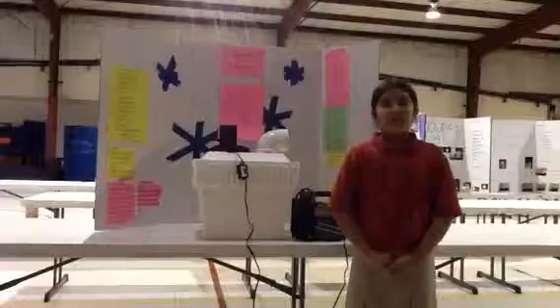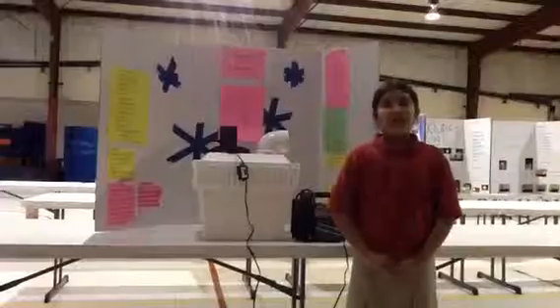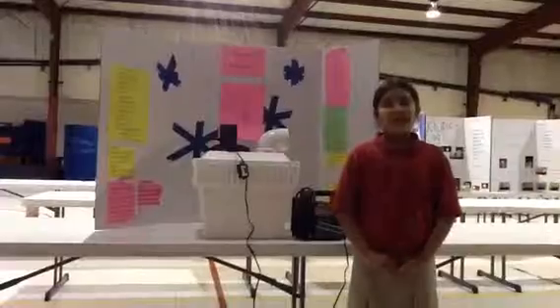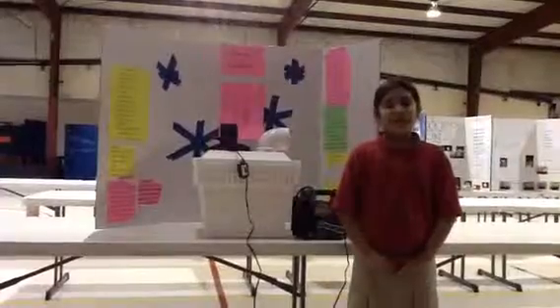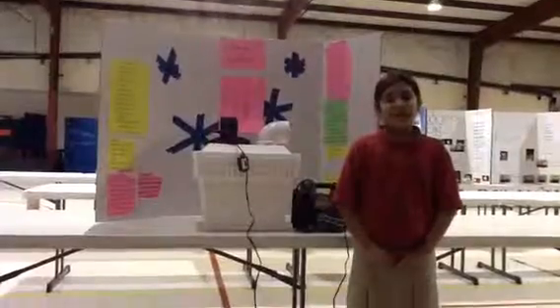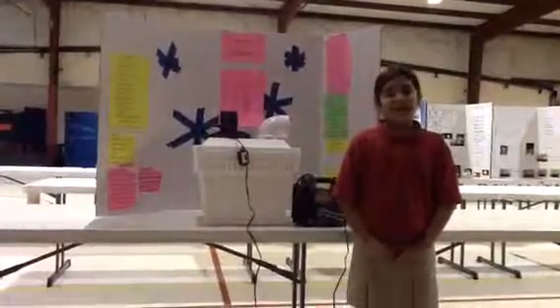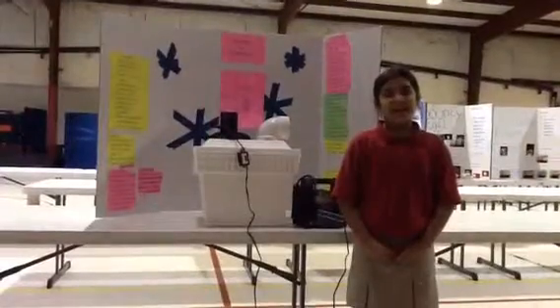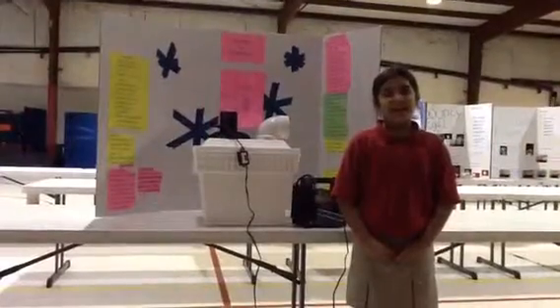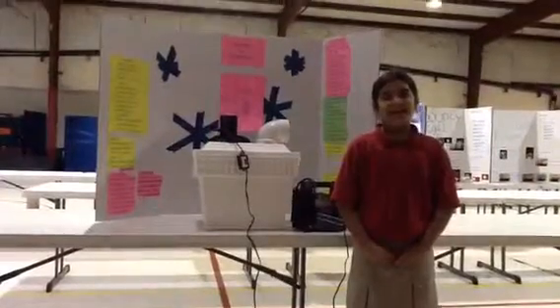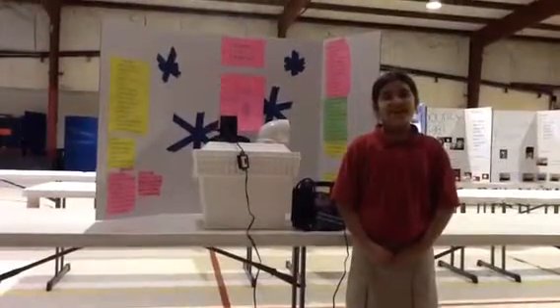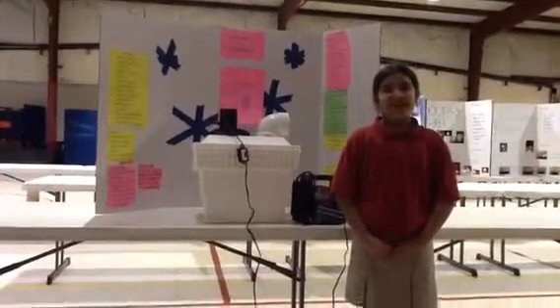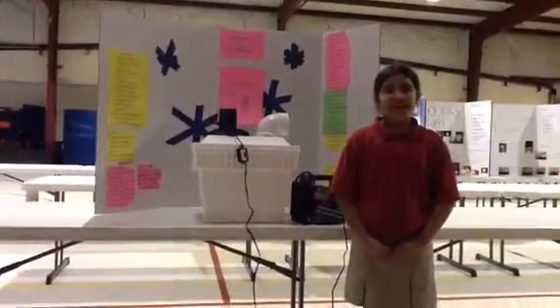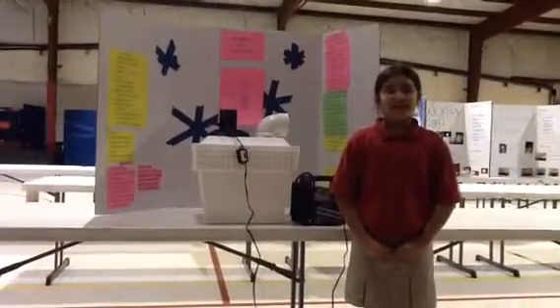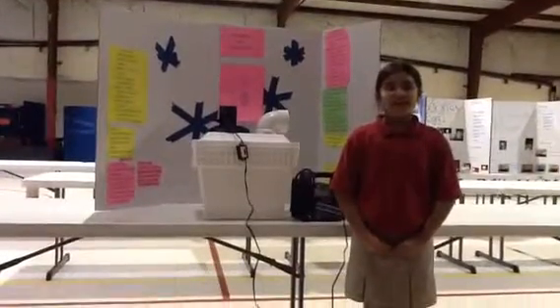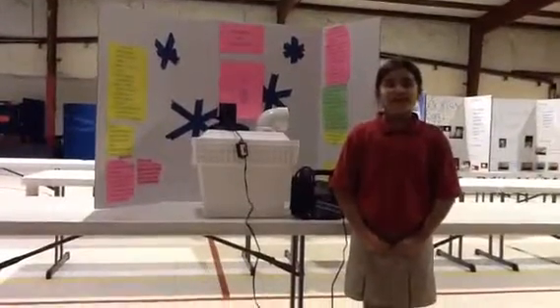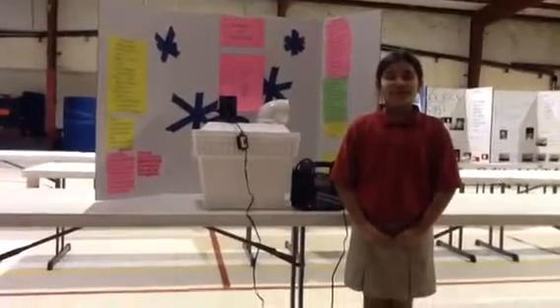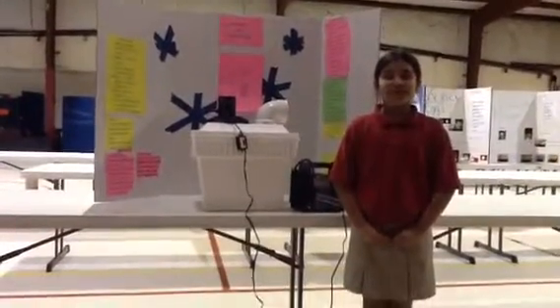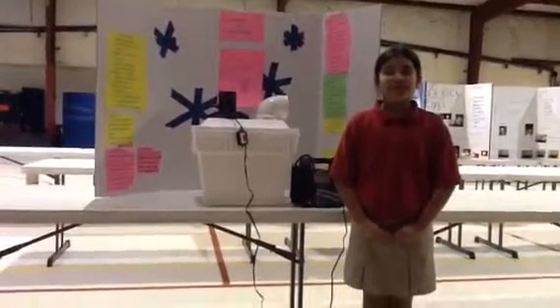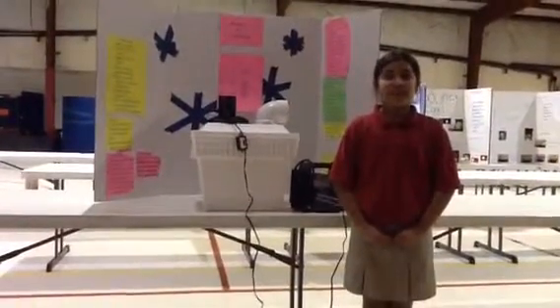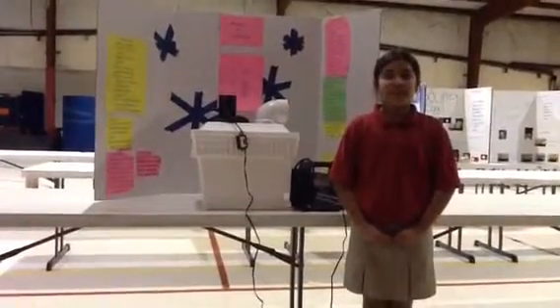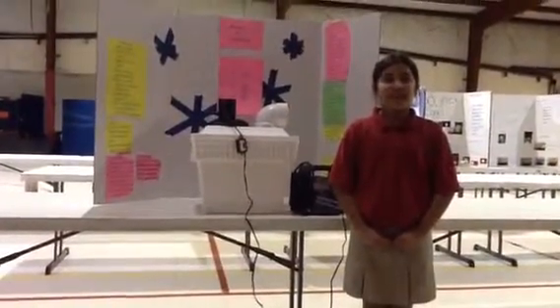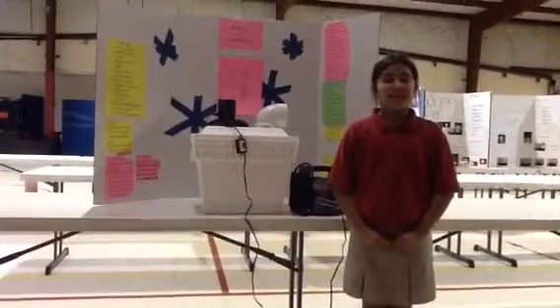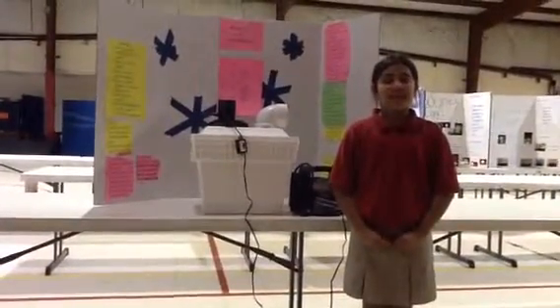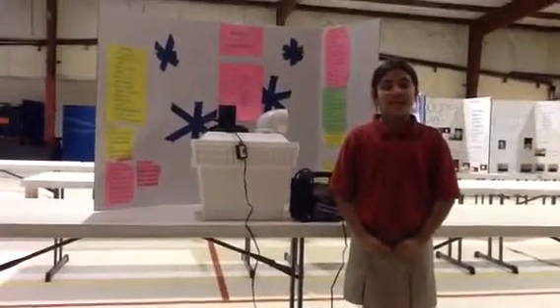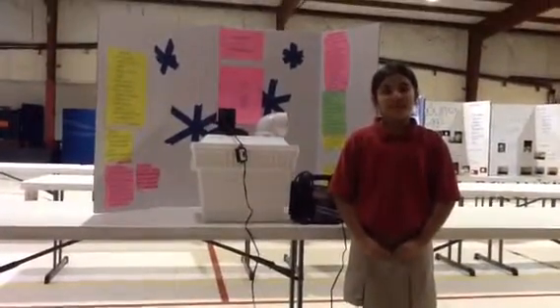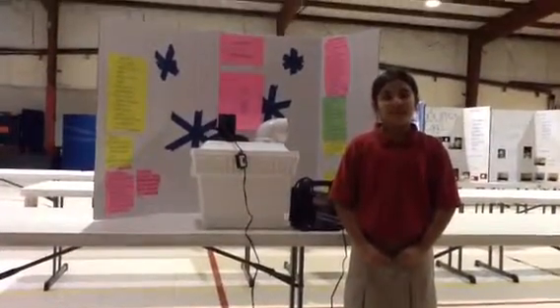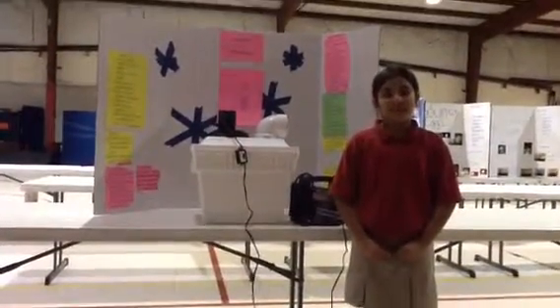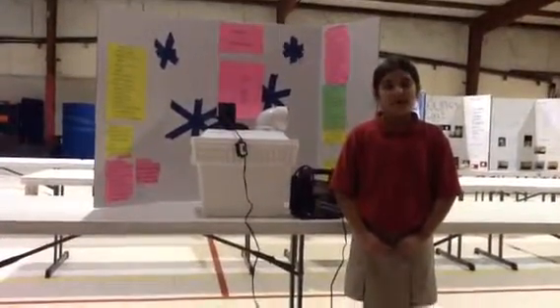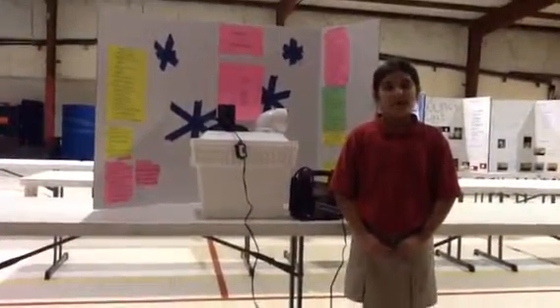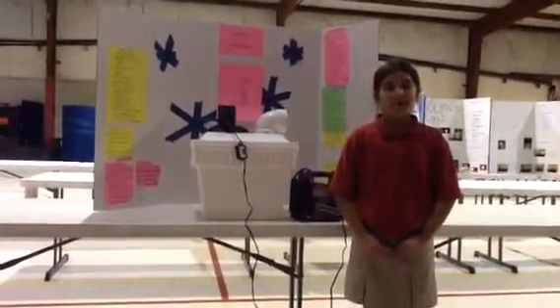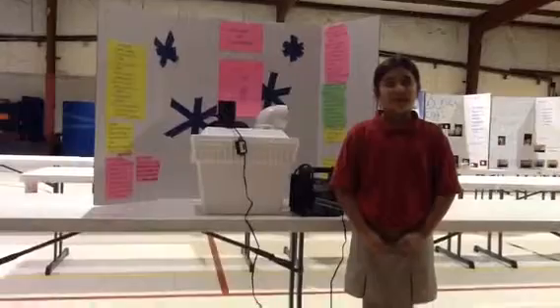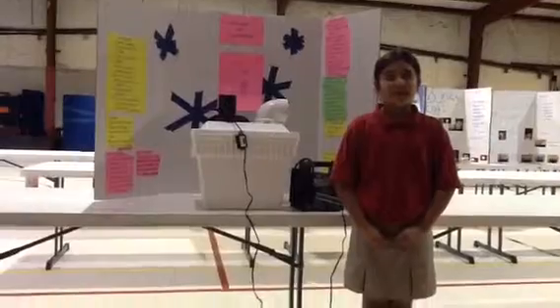My name is Ariana Jimenez. I am a Brewster student, and my project is about a portable AC.